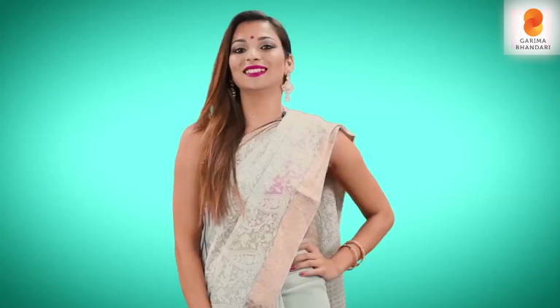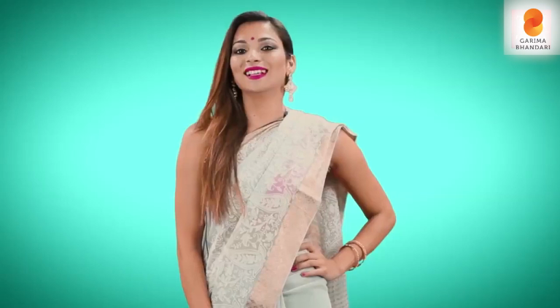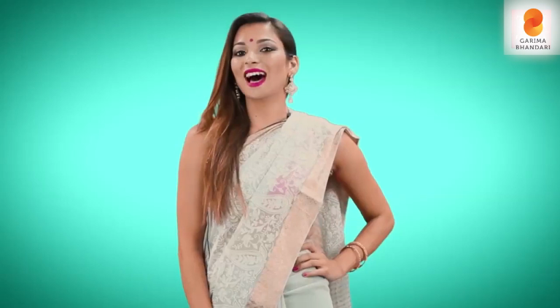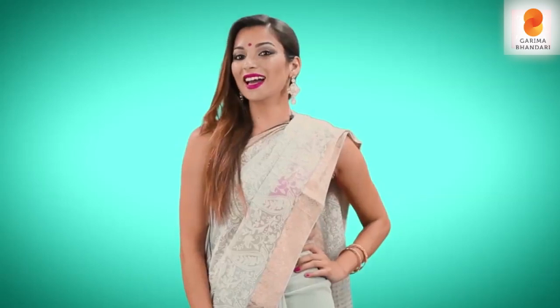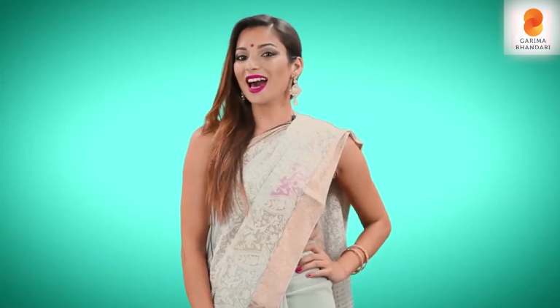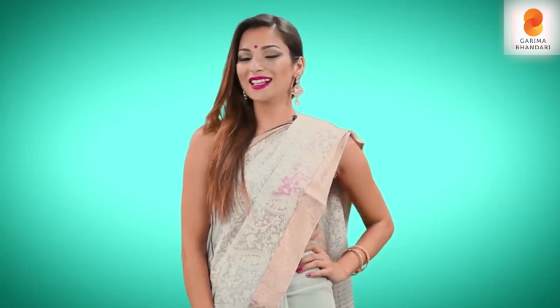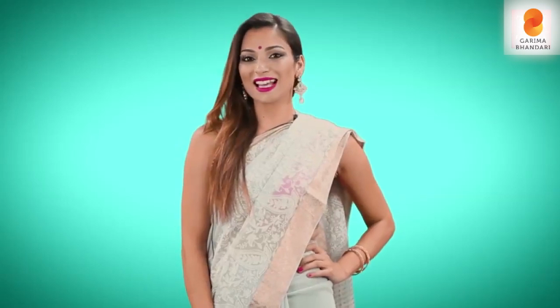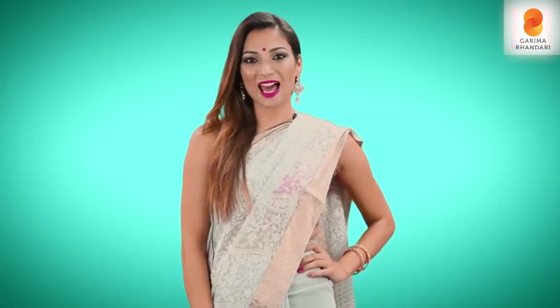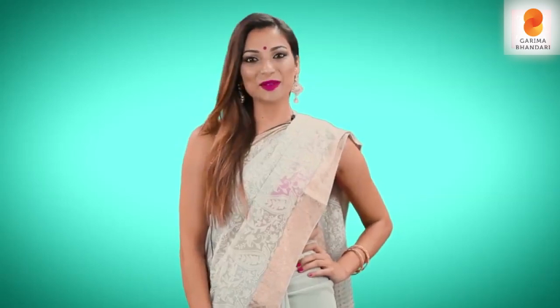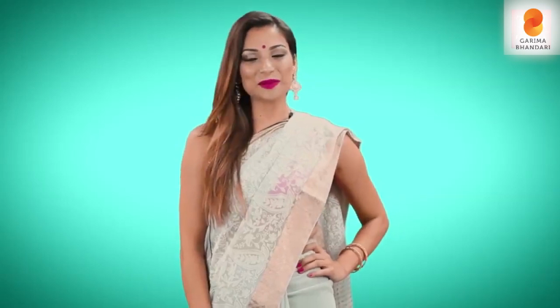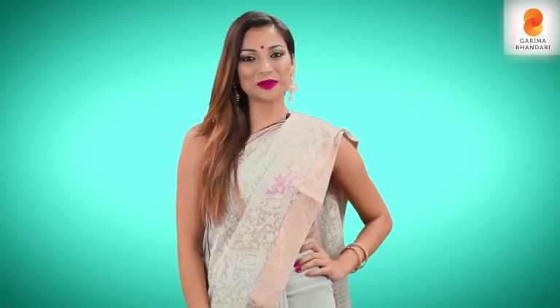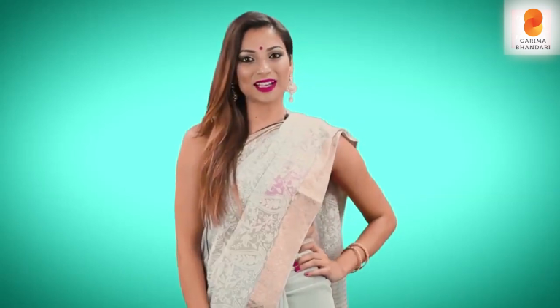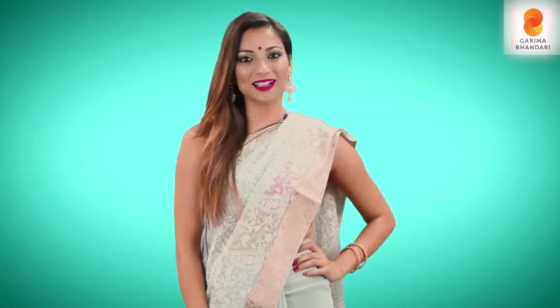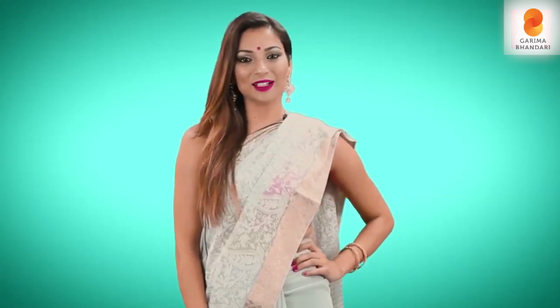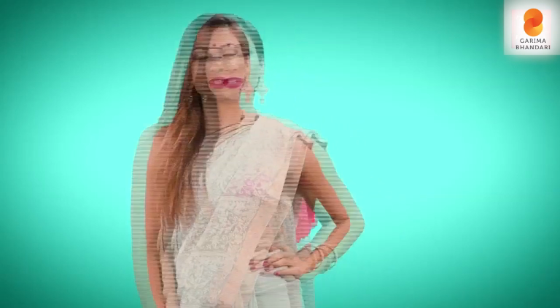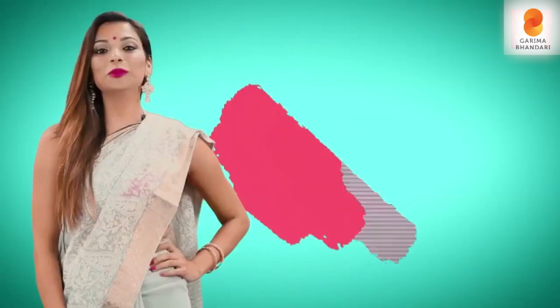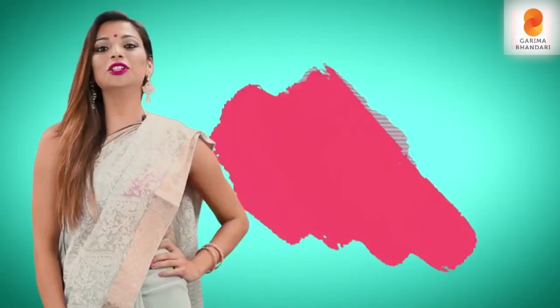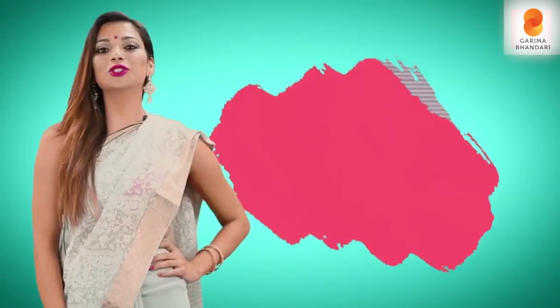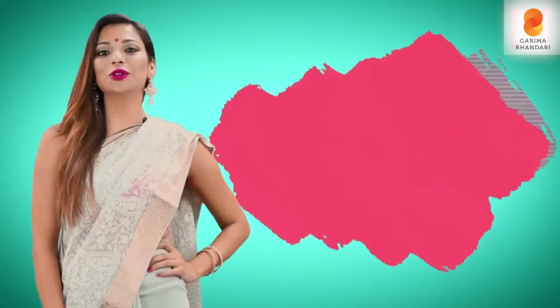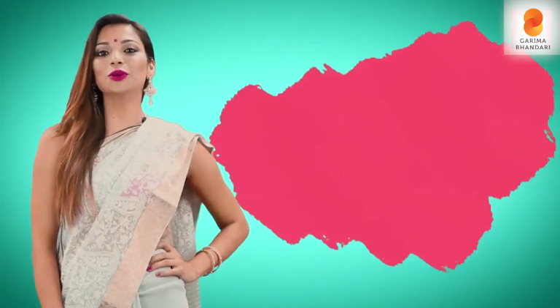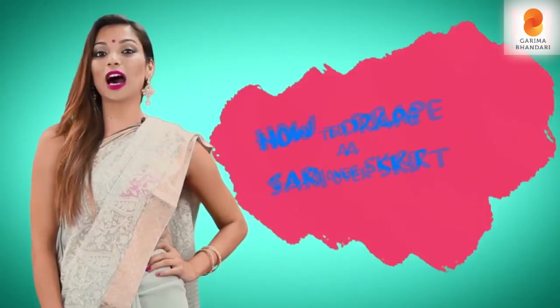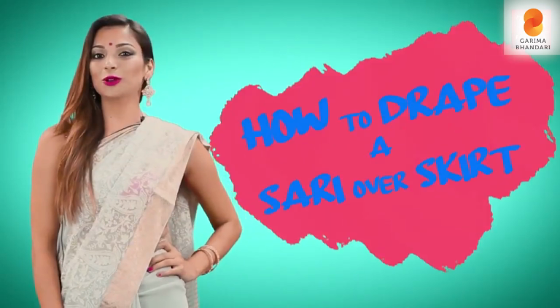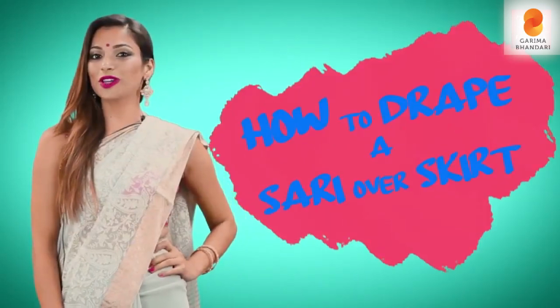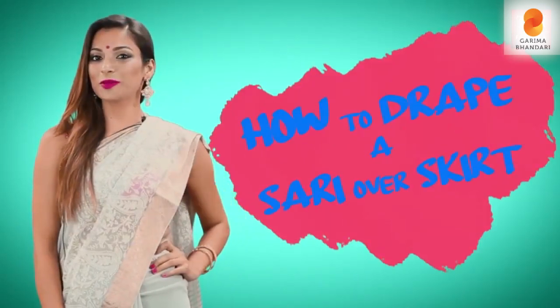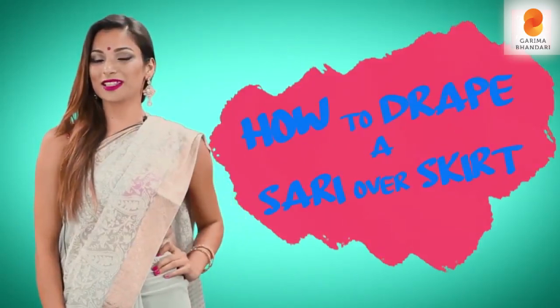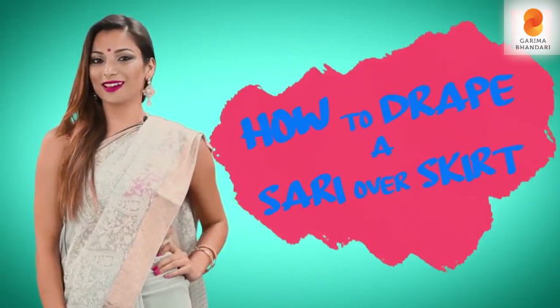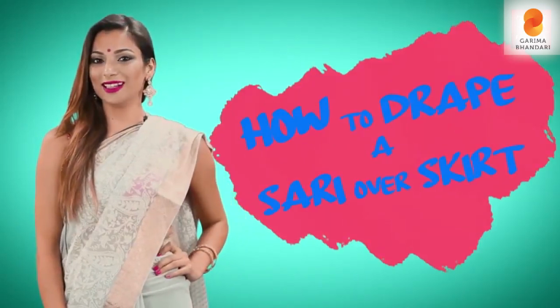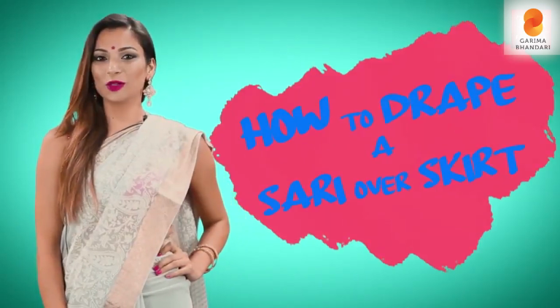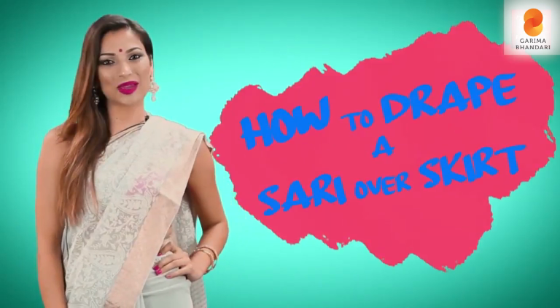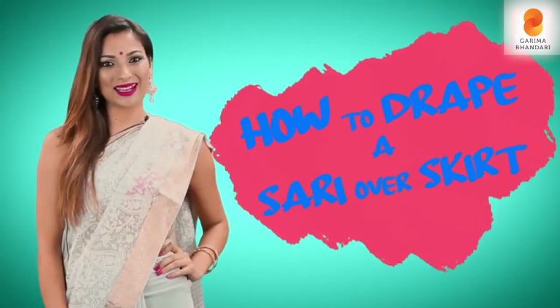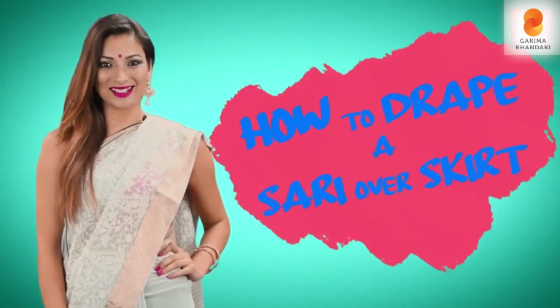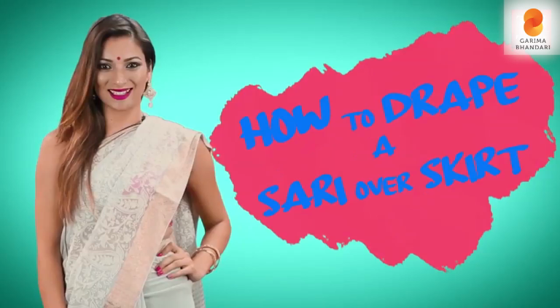Hi guys, I am Garima Bandali. Today I am going to show you how to drape a saree quick and easy.